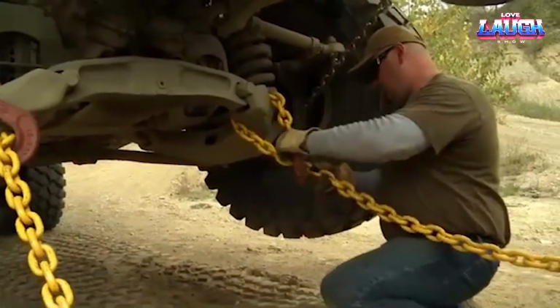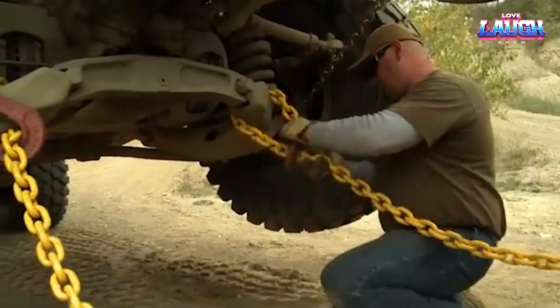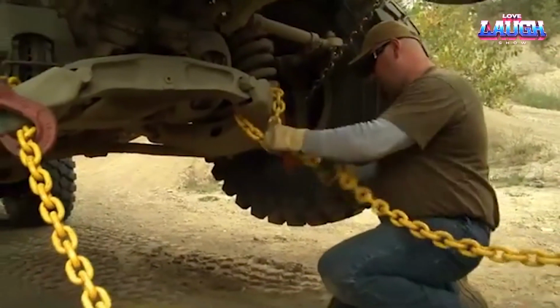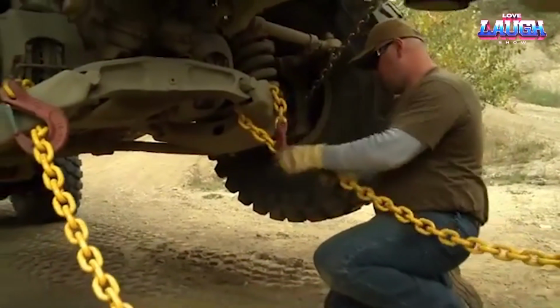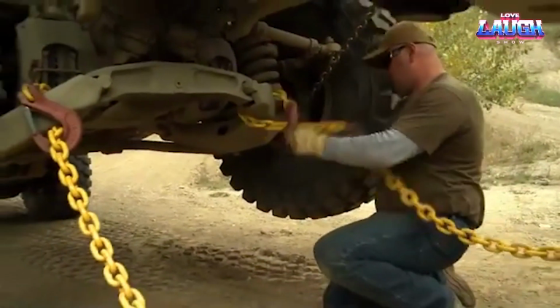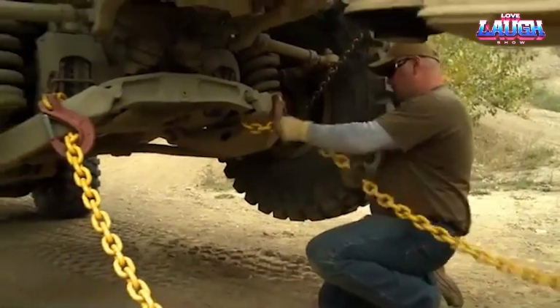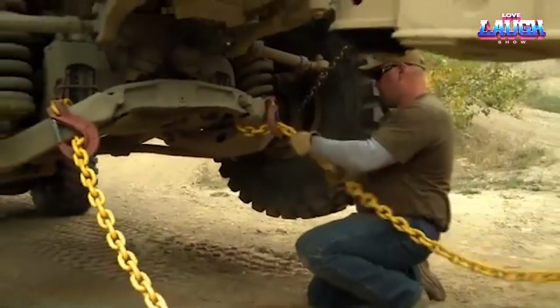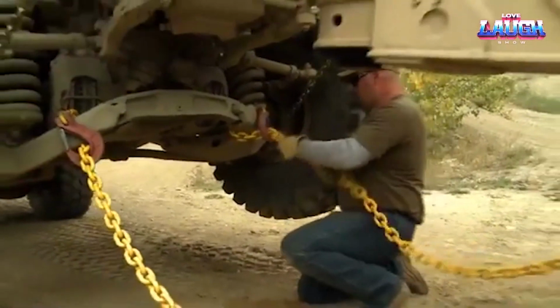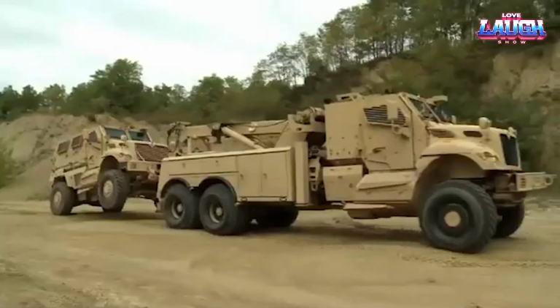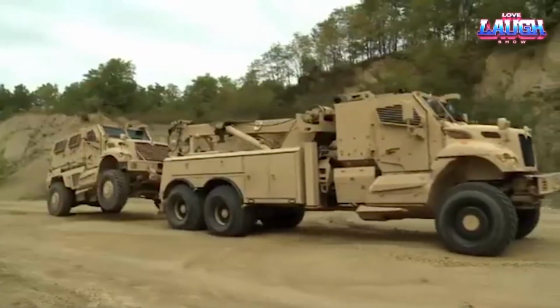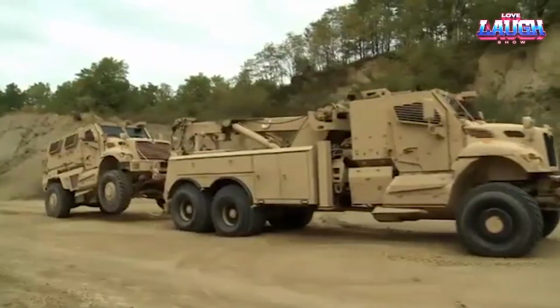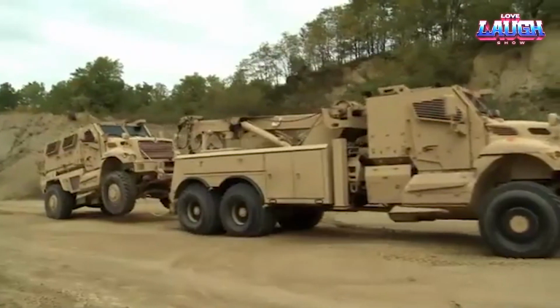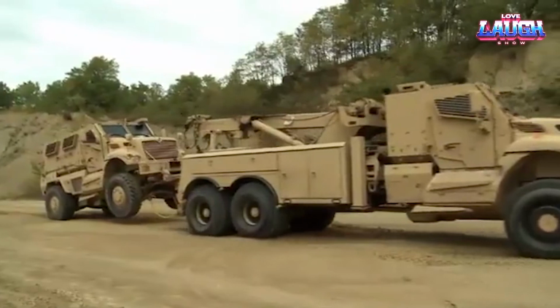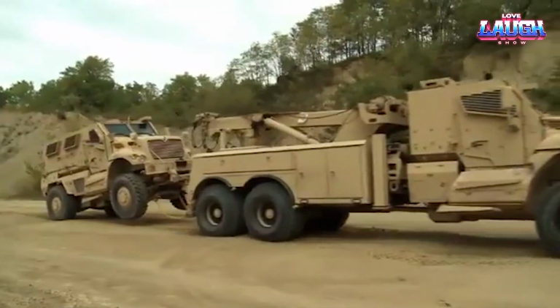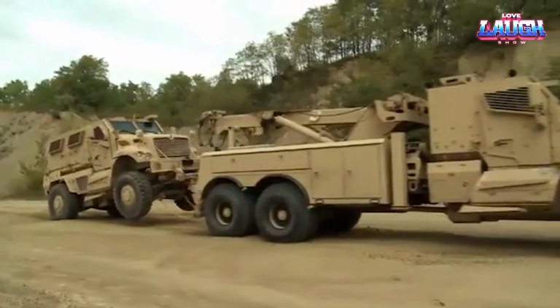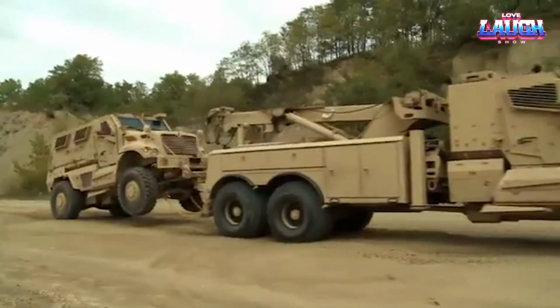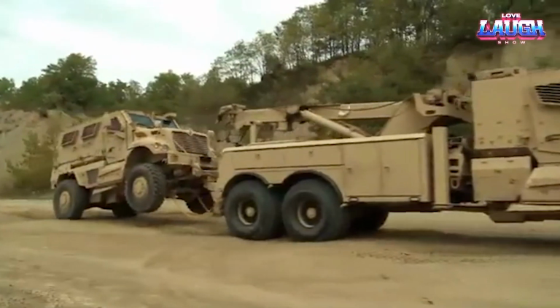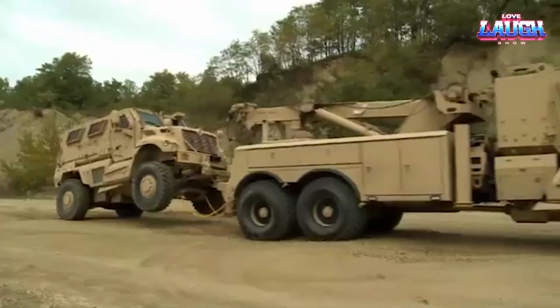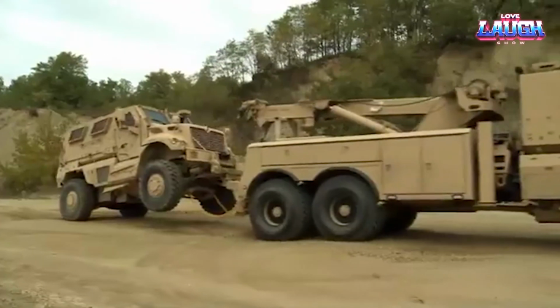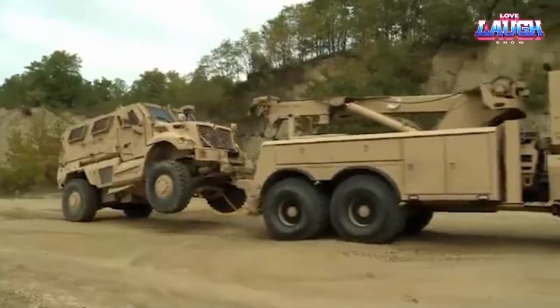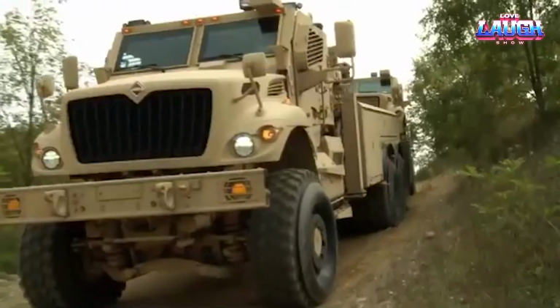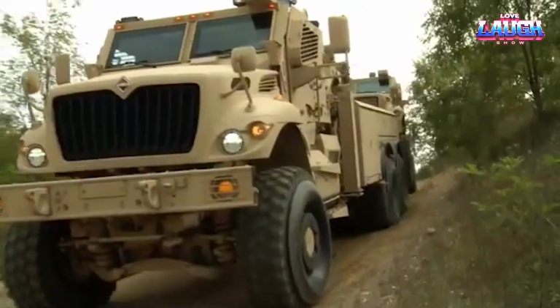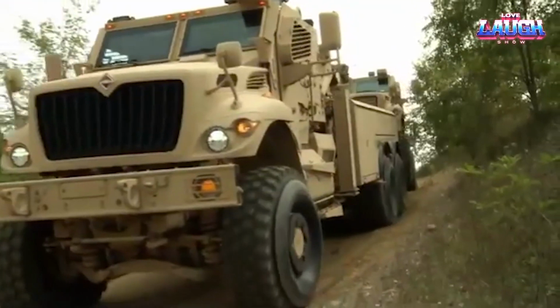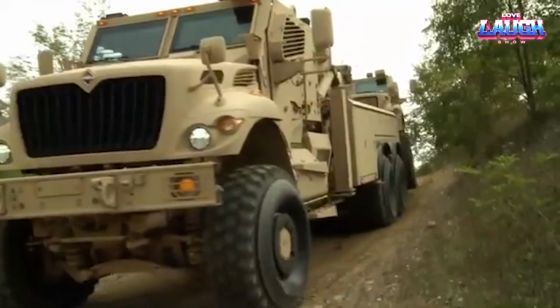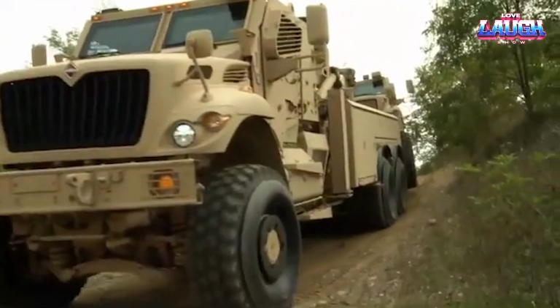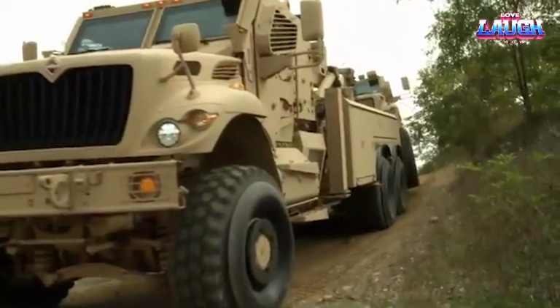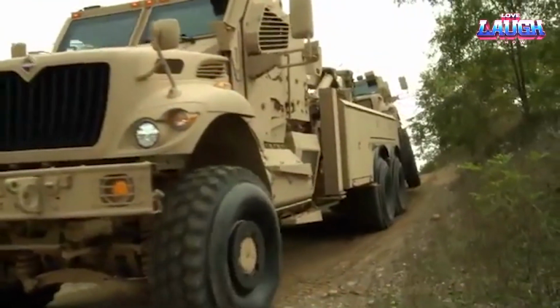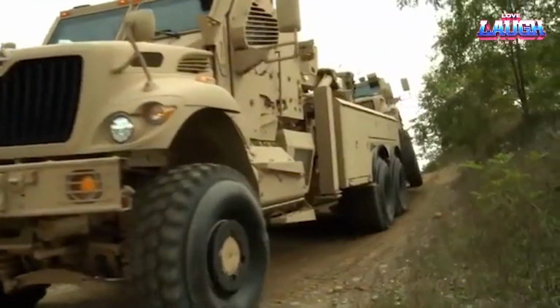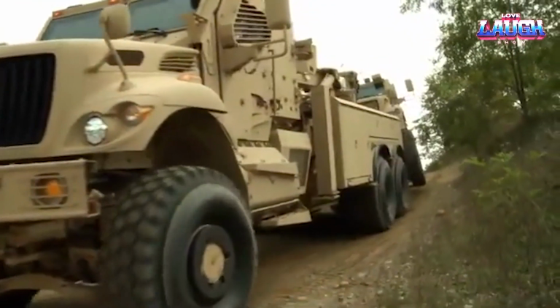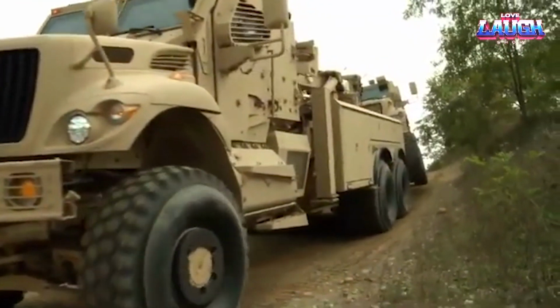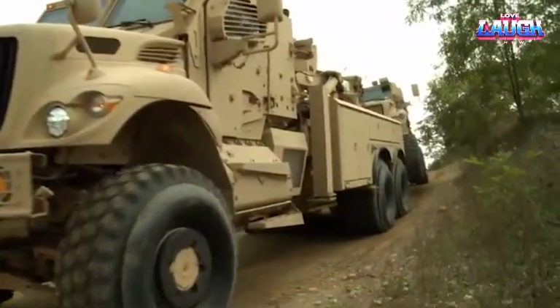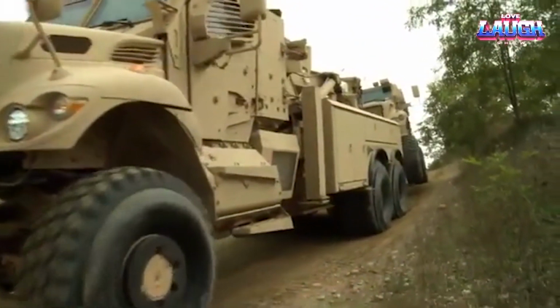In a nutshell, the Max Pro MRV is a stalwart companion for those in the line of duty, offering unparalleled protection when it matters most.